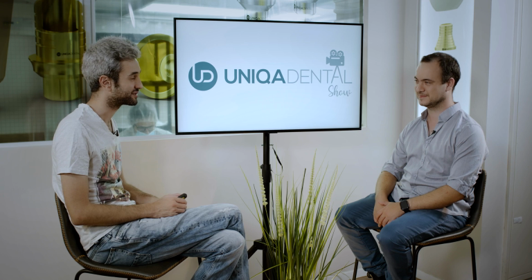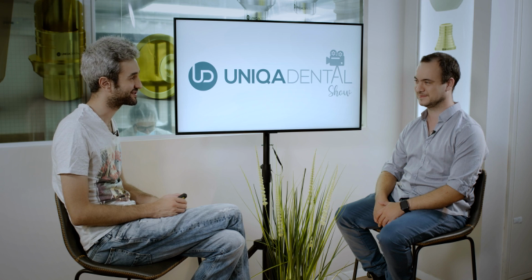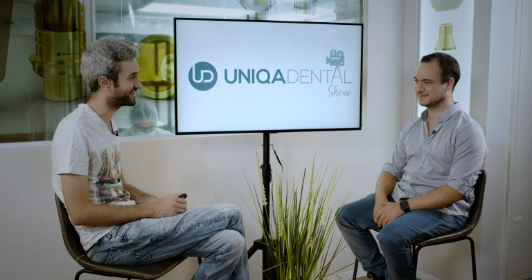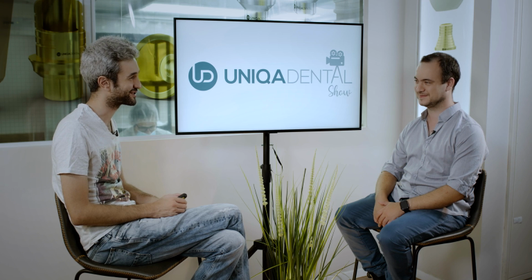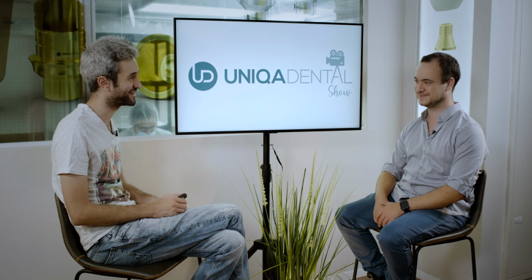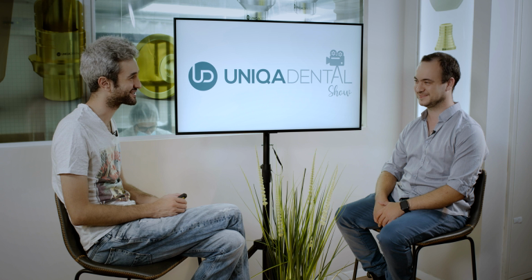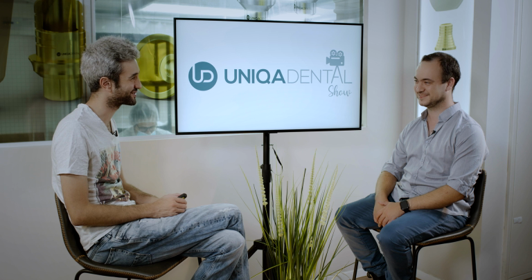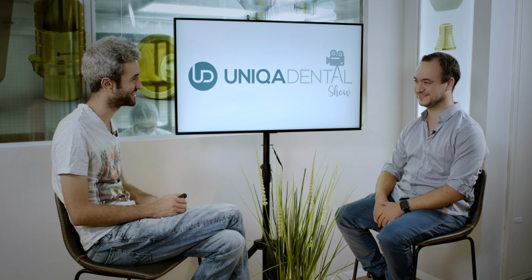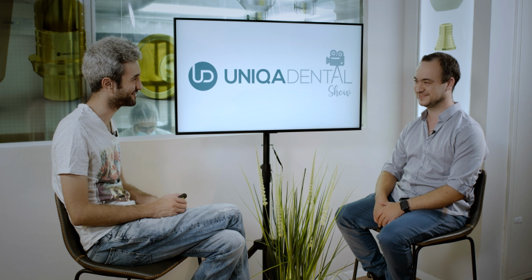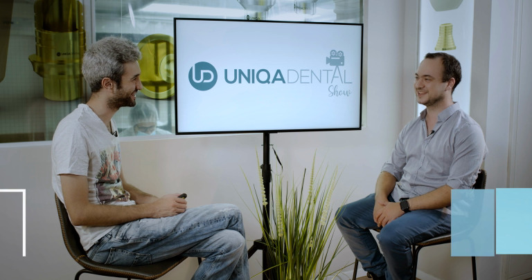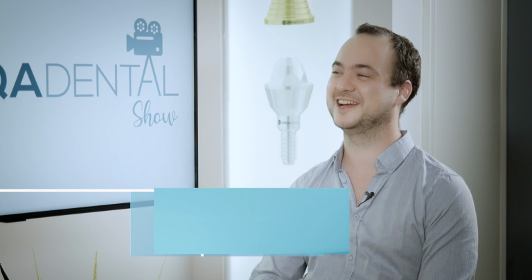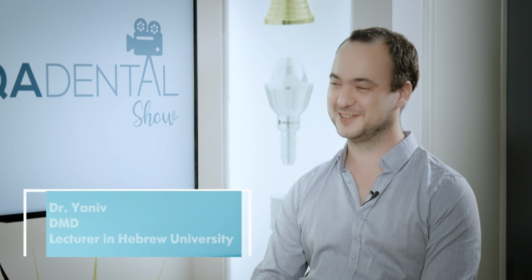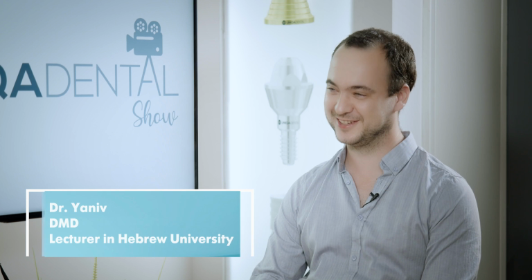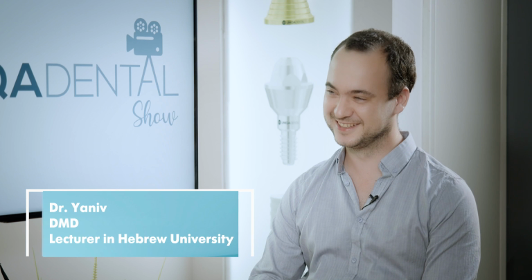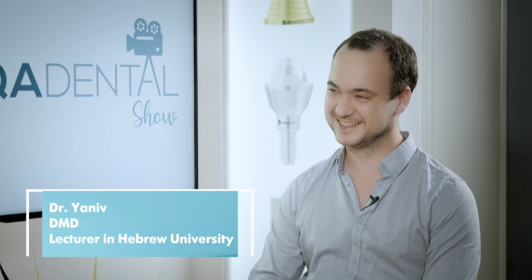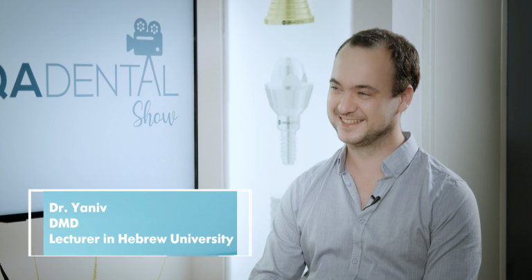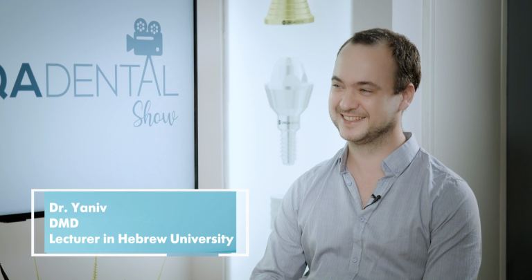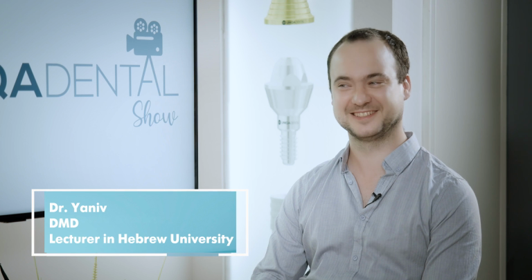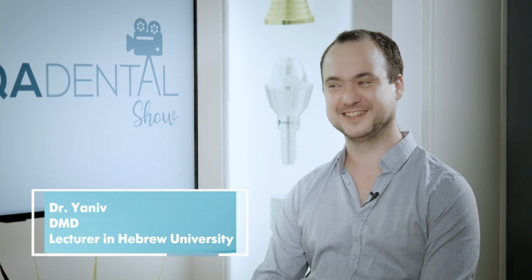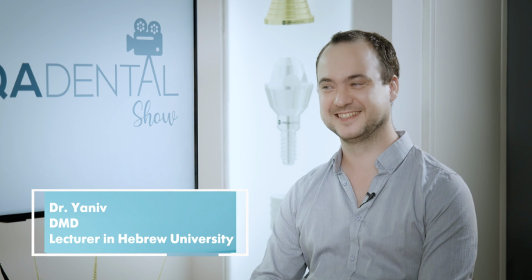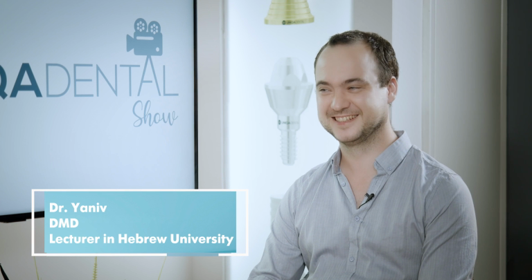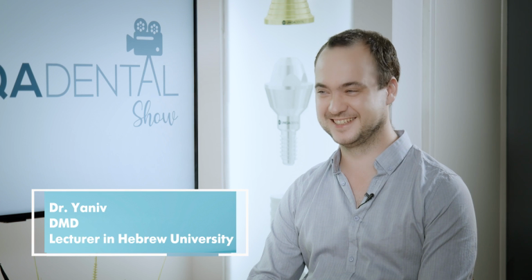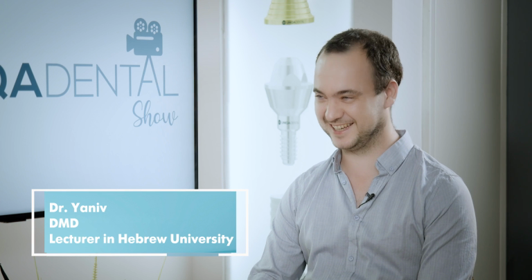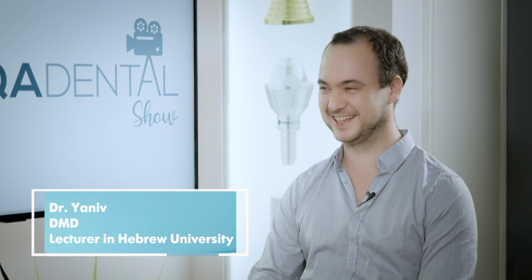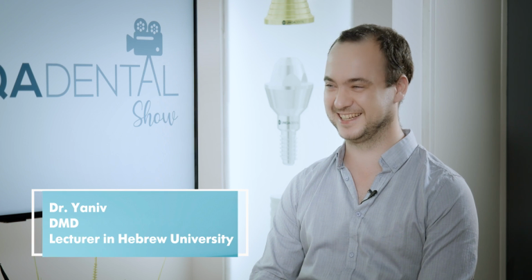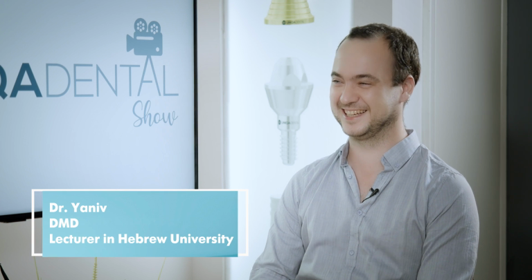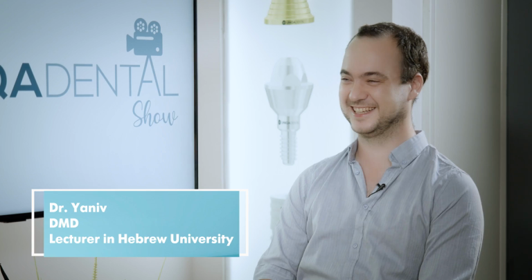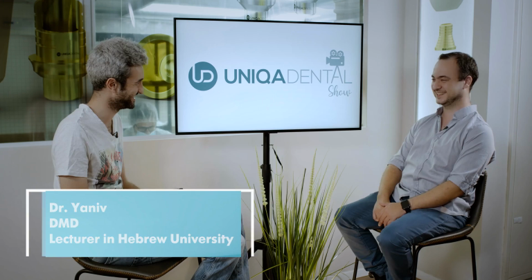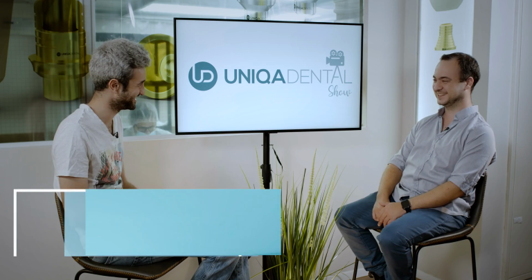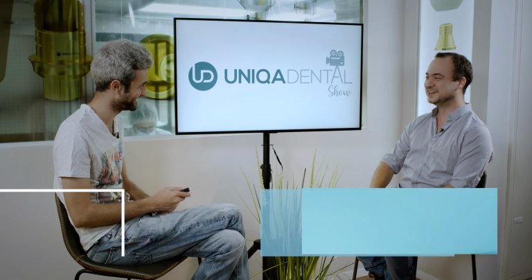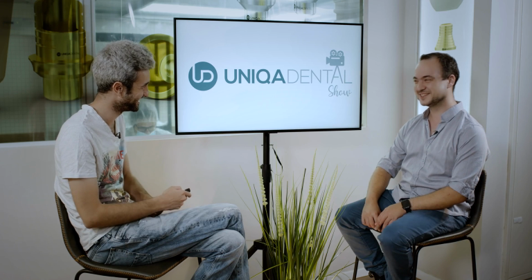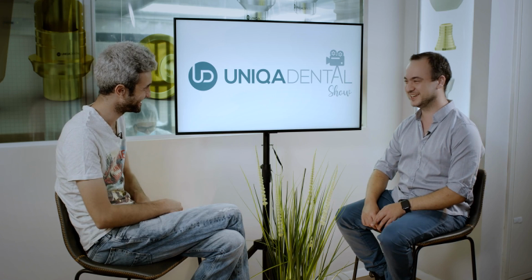With us today as always is Dr. Yaniv. Hi, how are you doing? I'm amazing. This quarantine is killing me. How about you? Great.